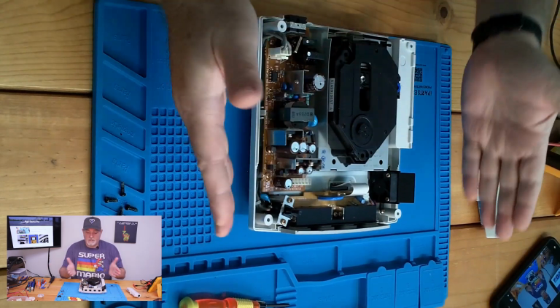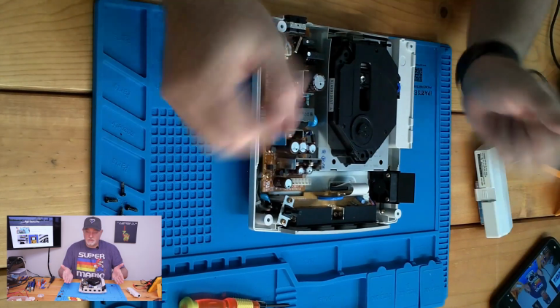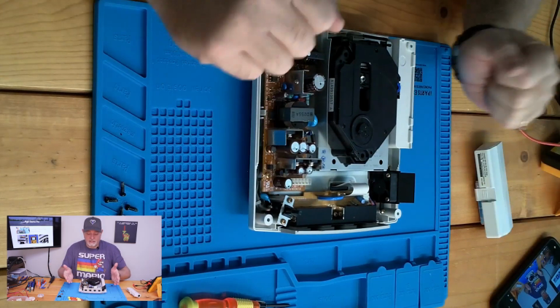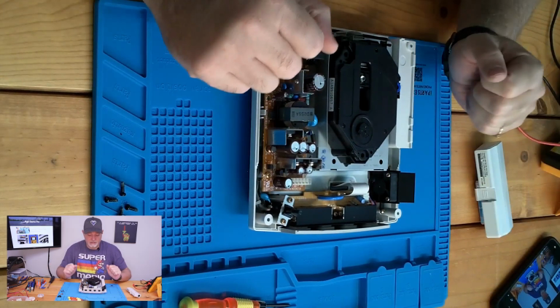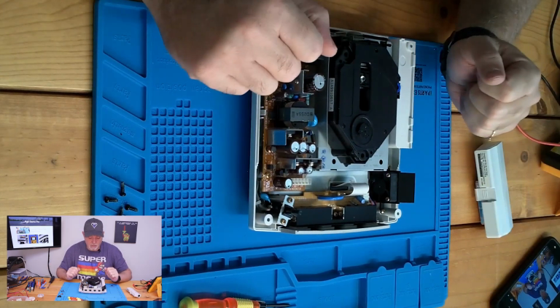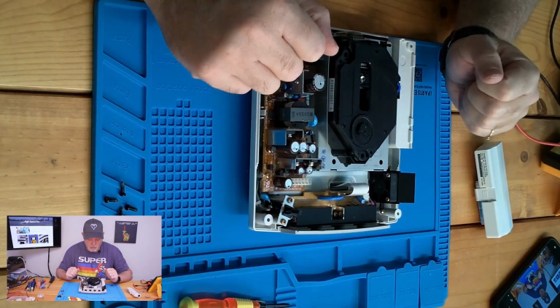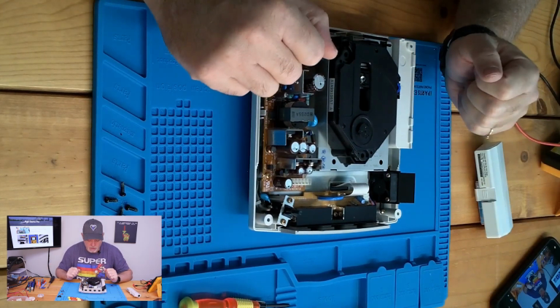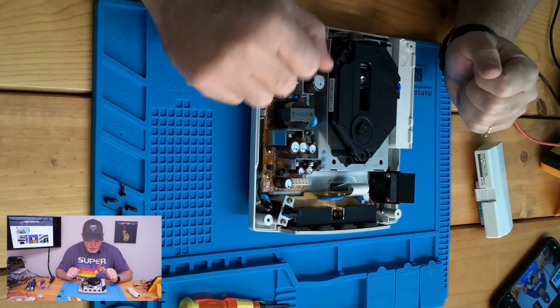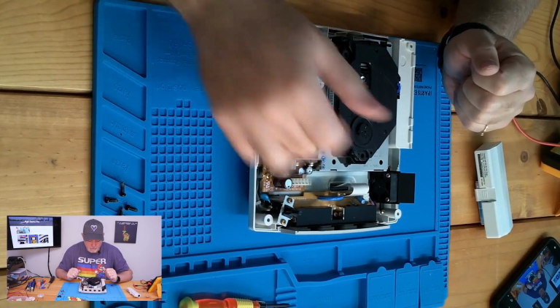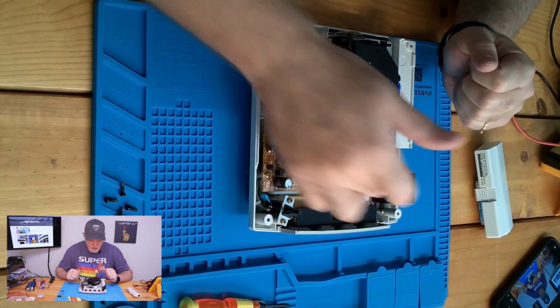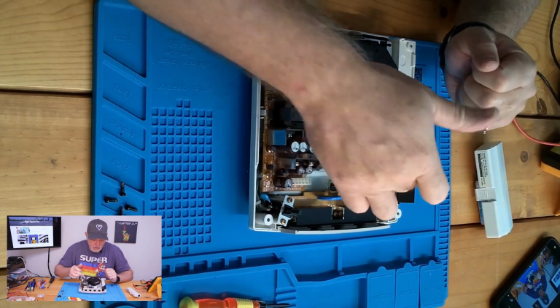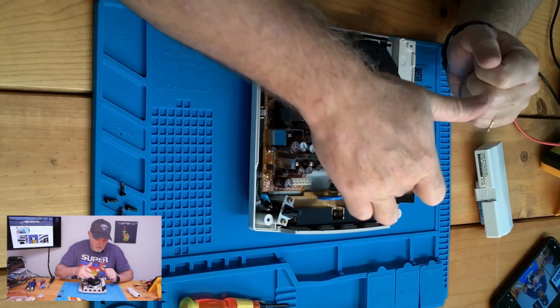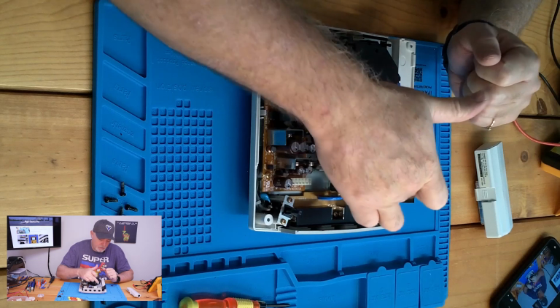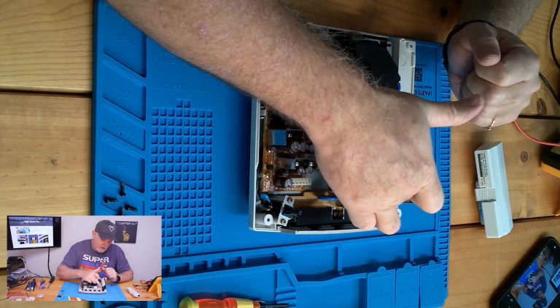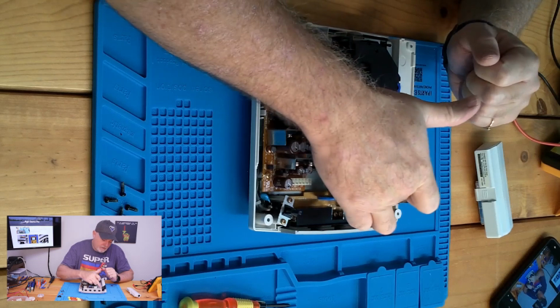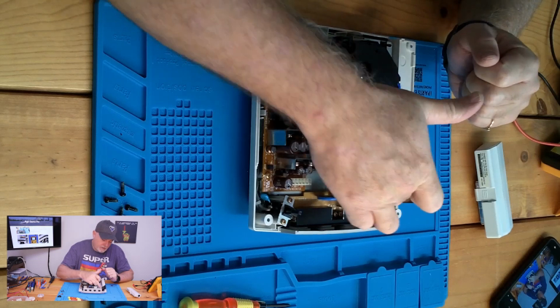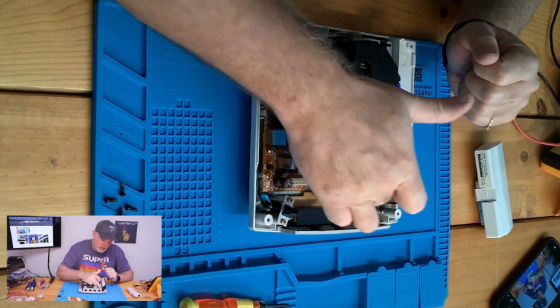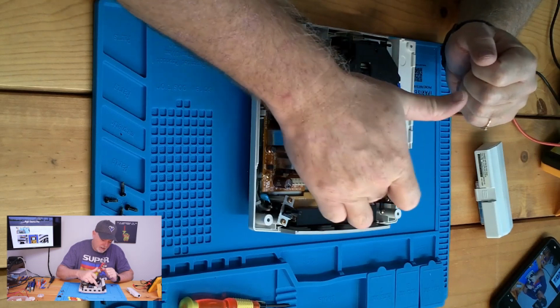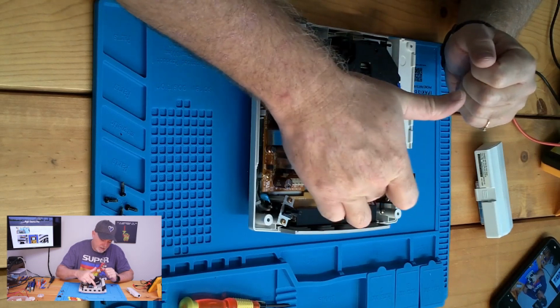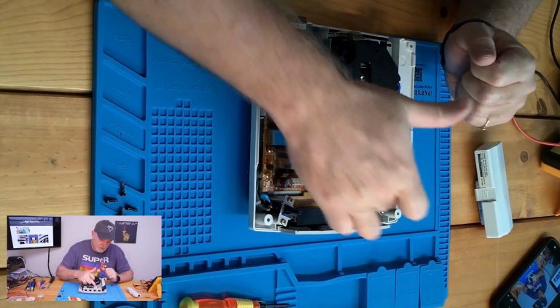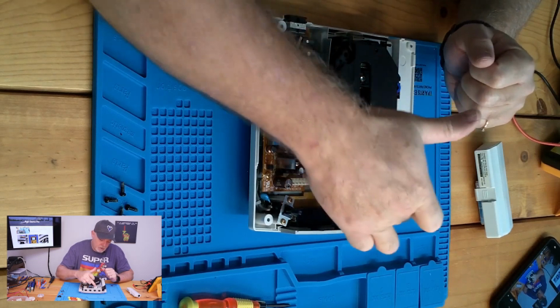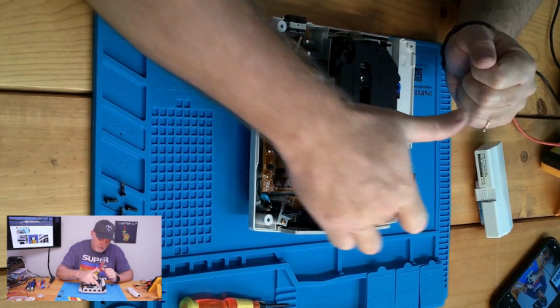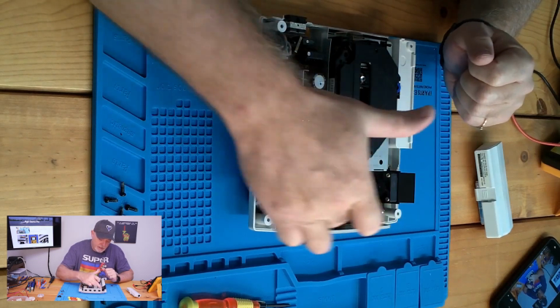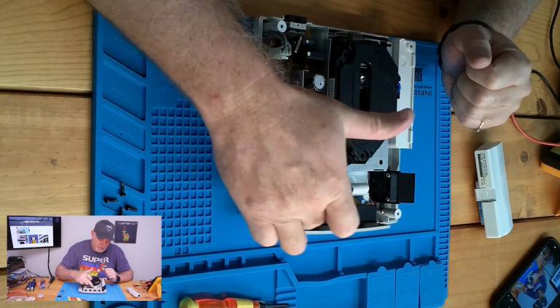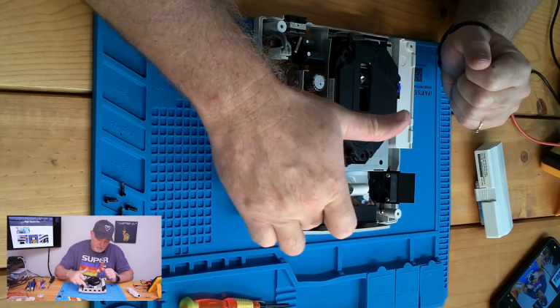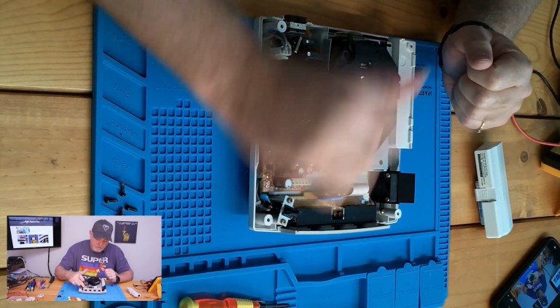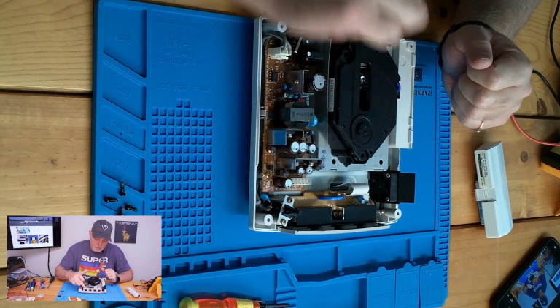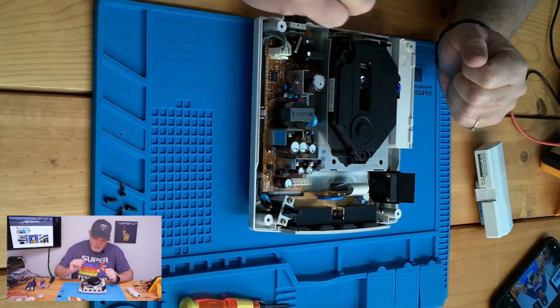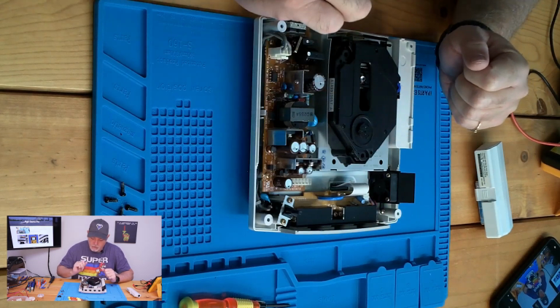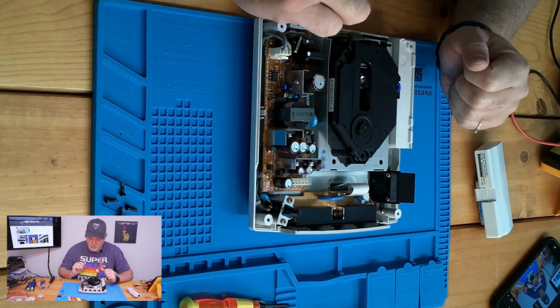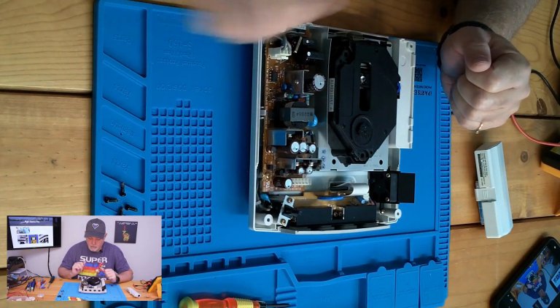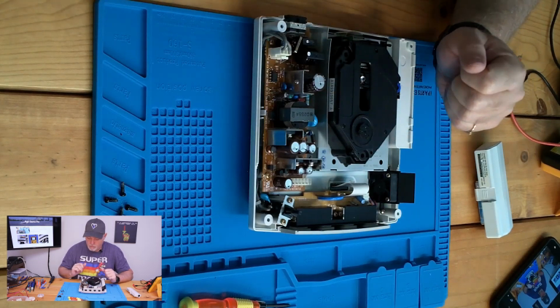As you can see, it's a simple procedure. We now have a power cable, a ribbon cable, and four more screws to remove.